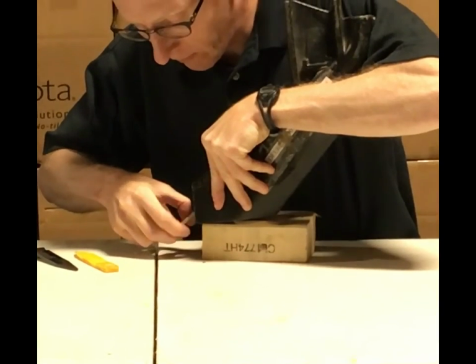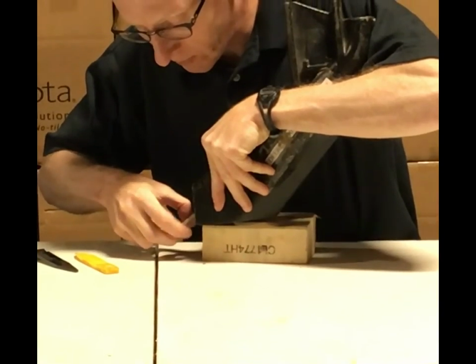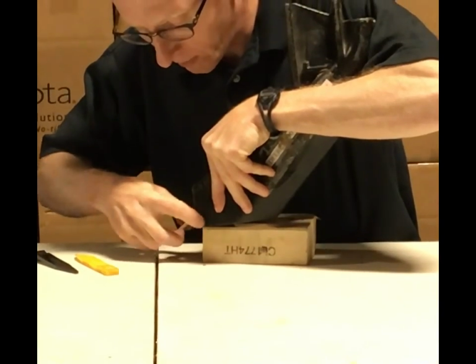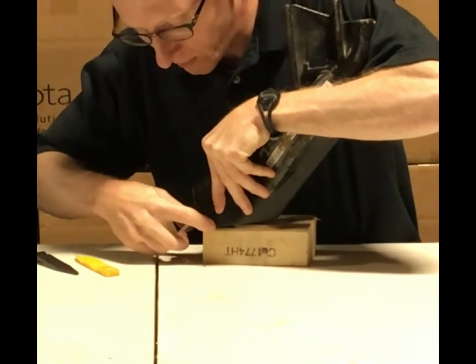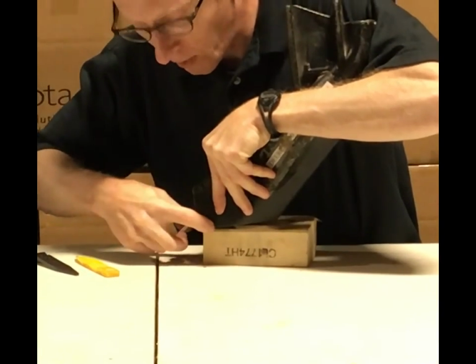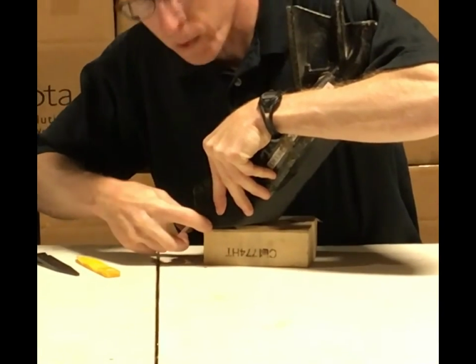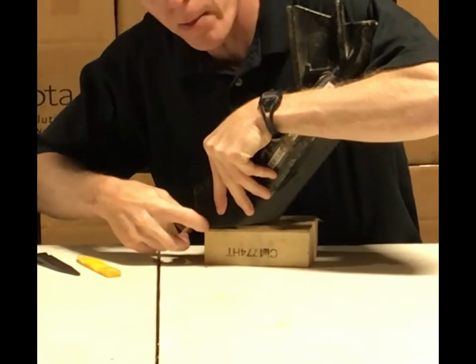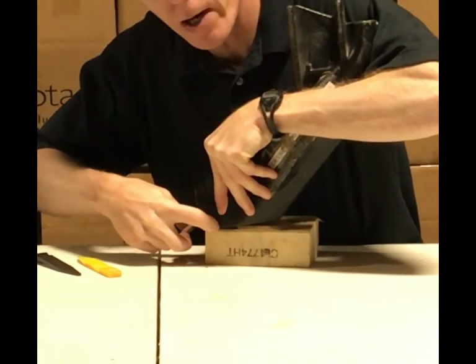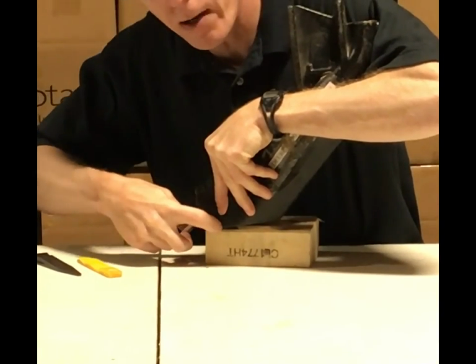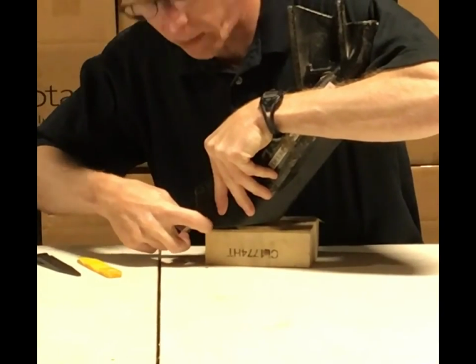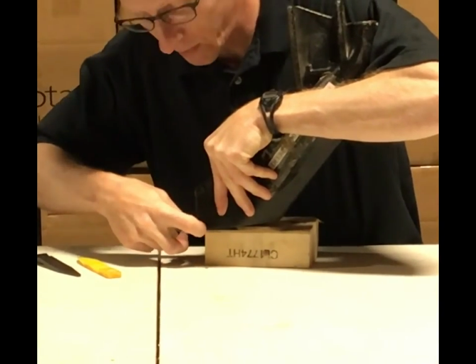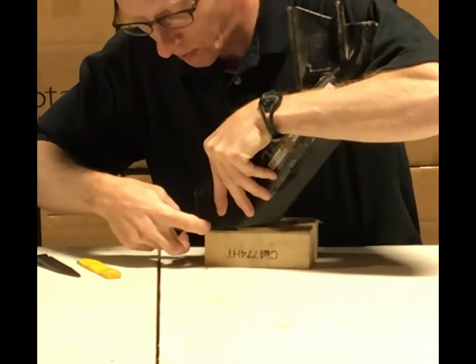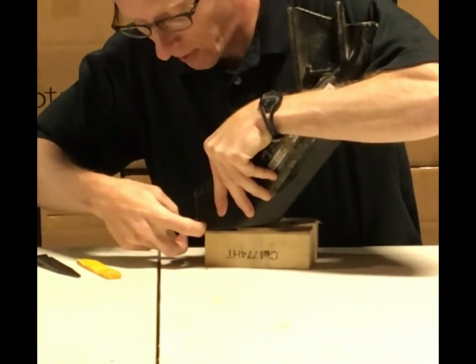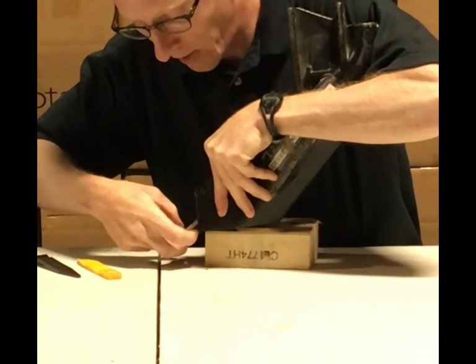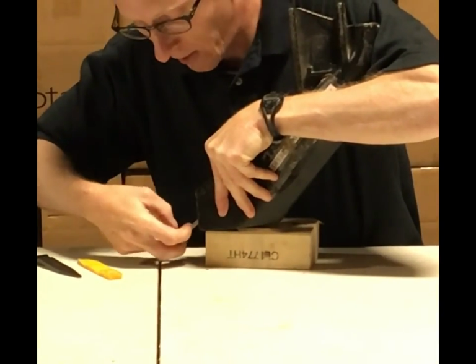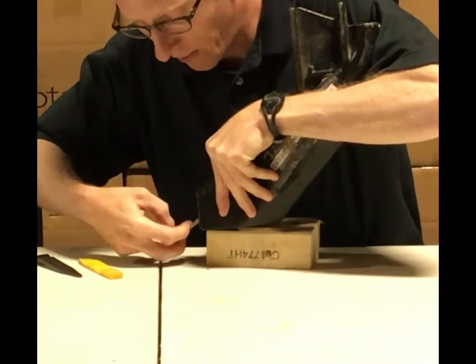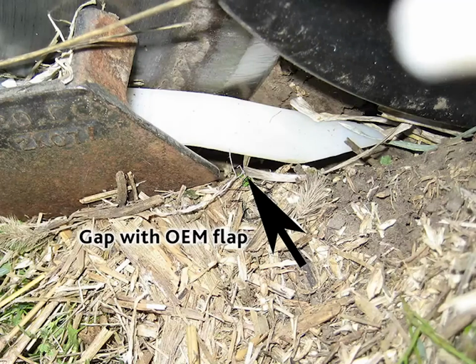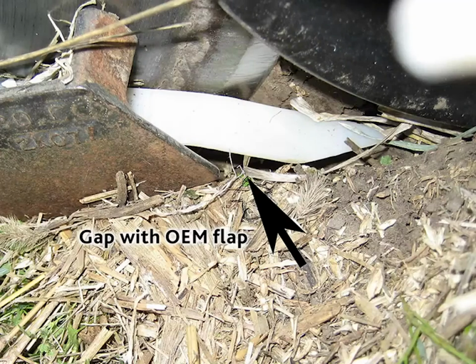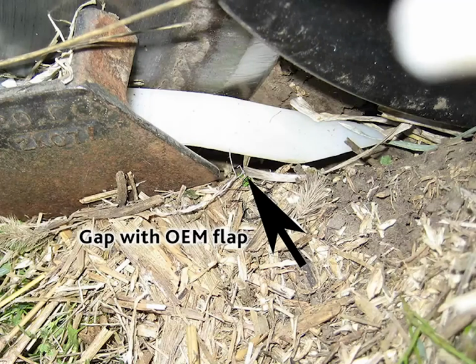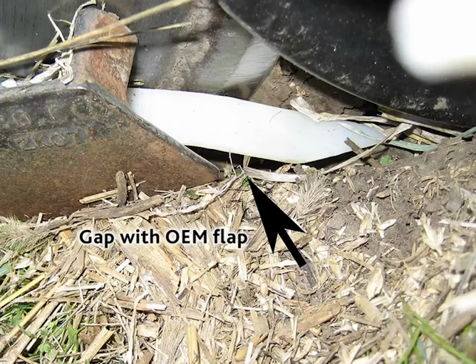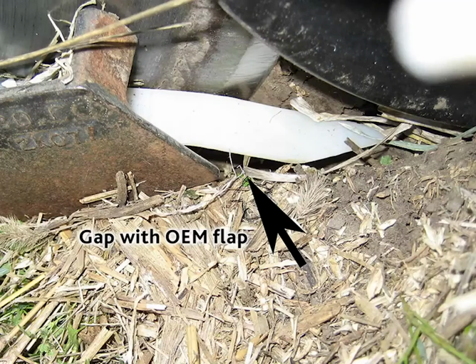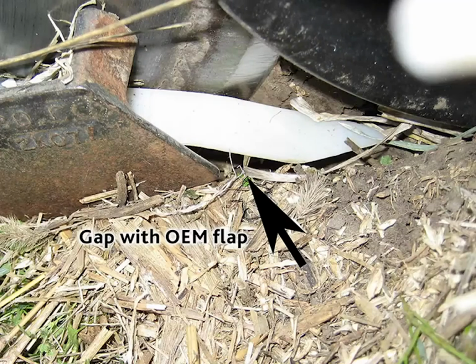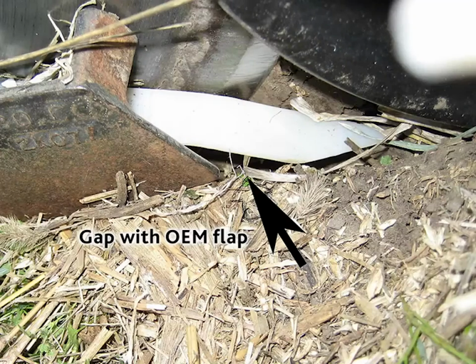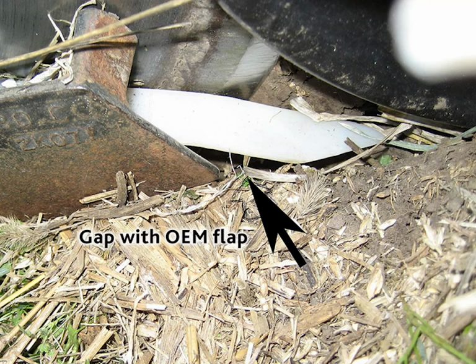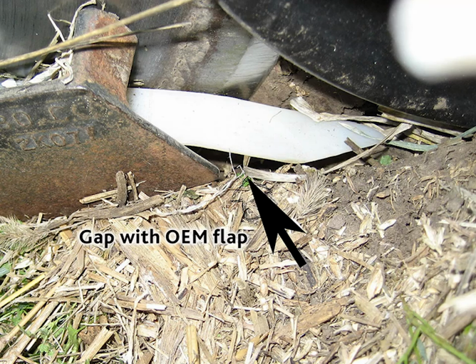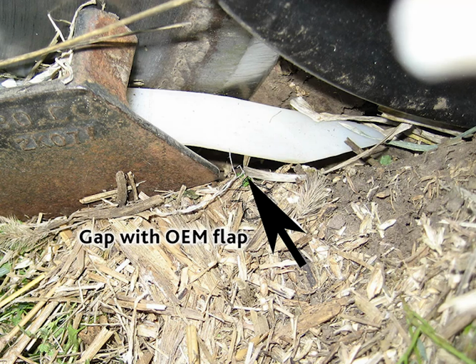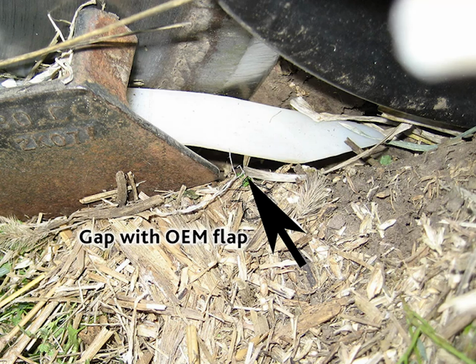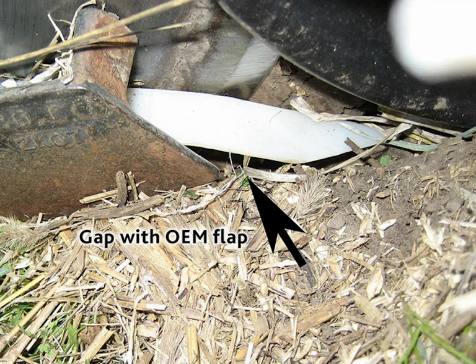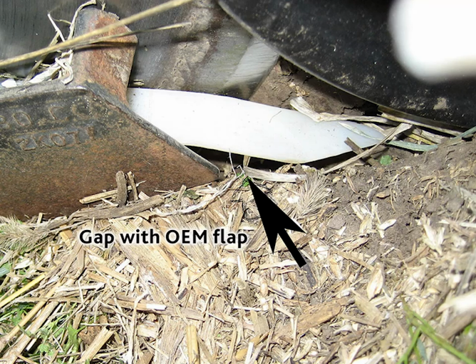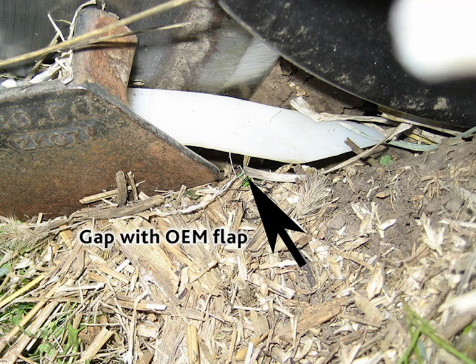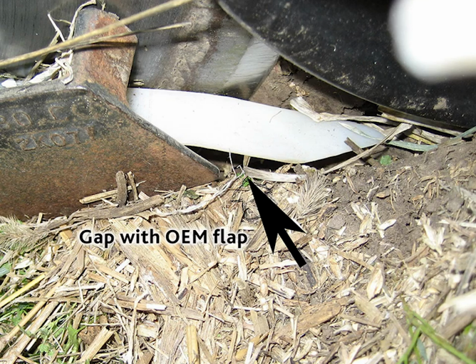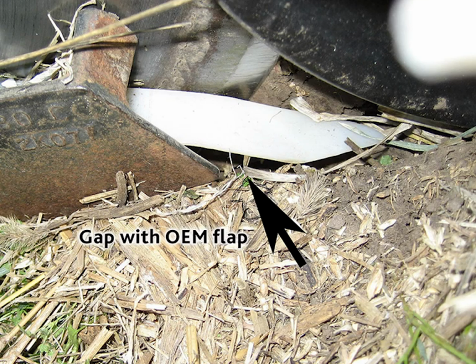Above this, this is usually about even with the soil line here, and this triangular gap allows seeds to escape.